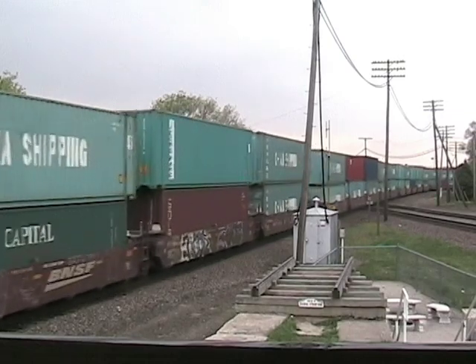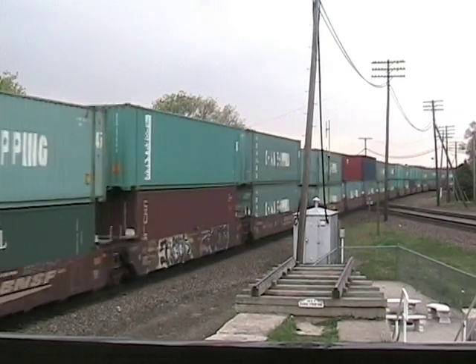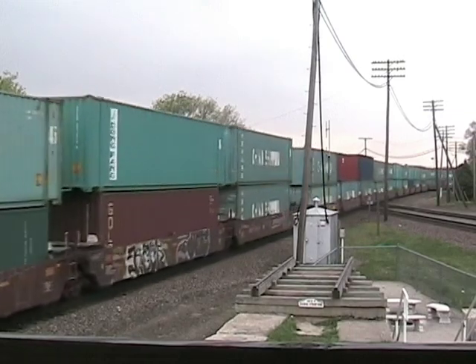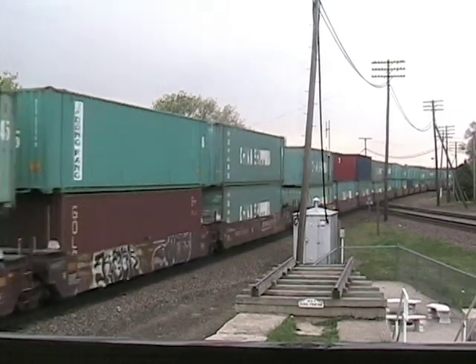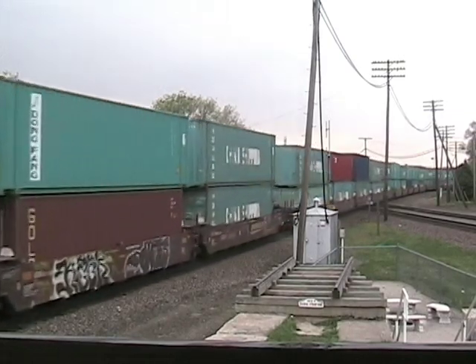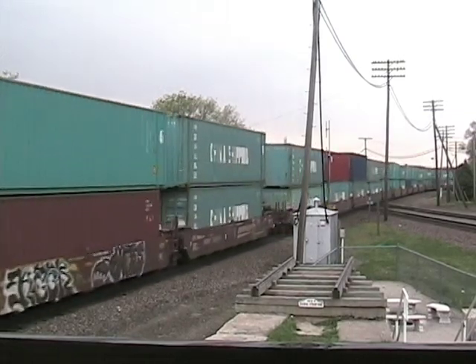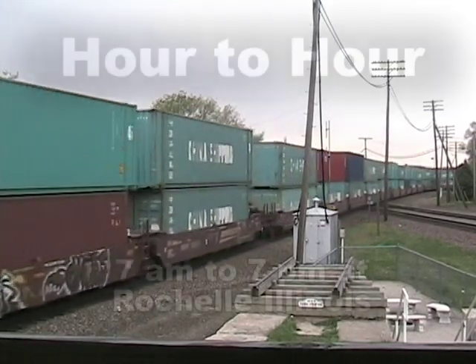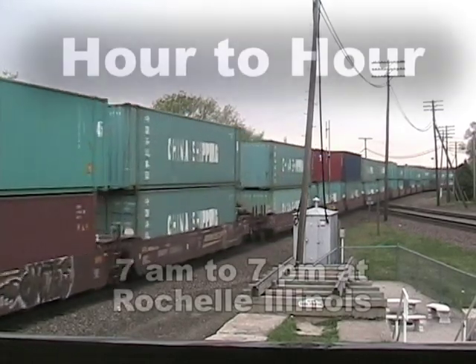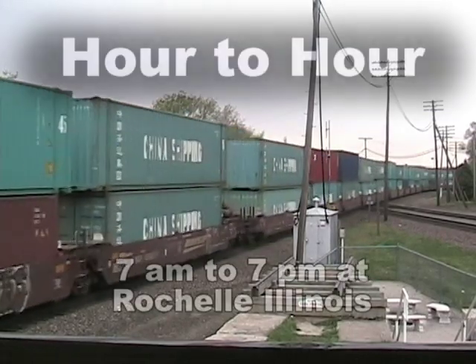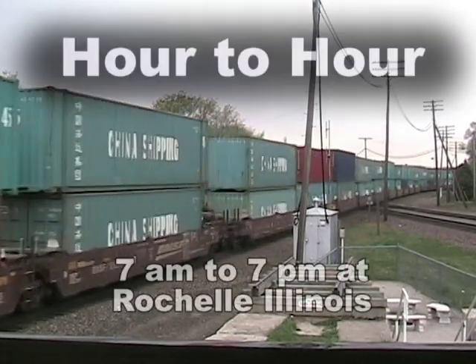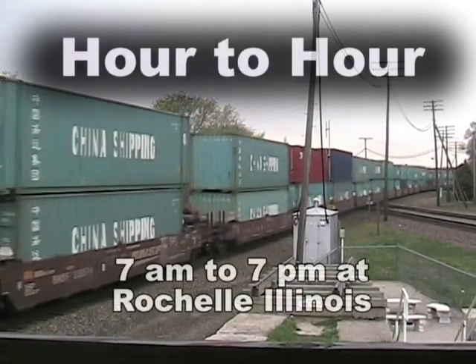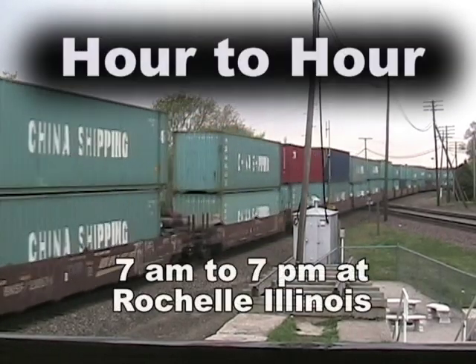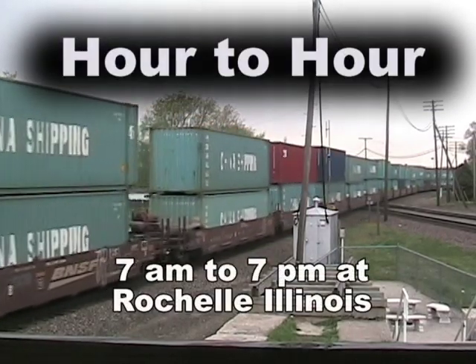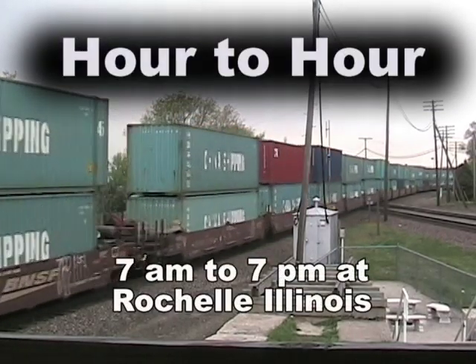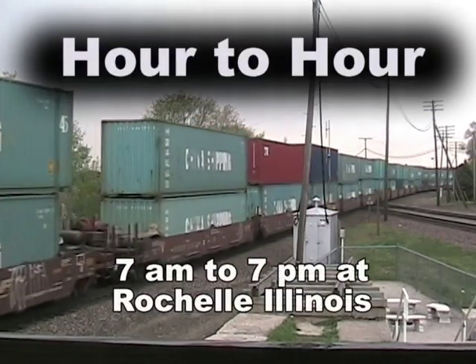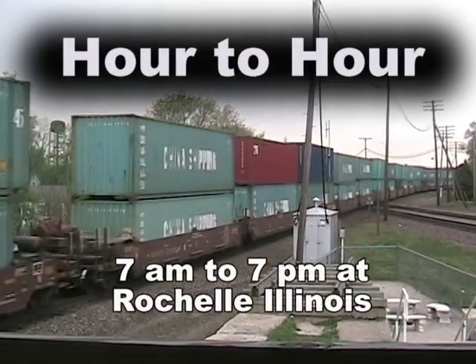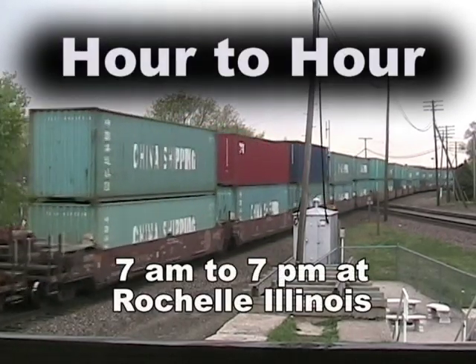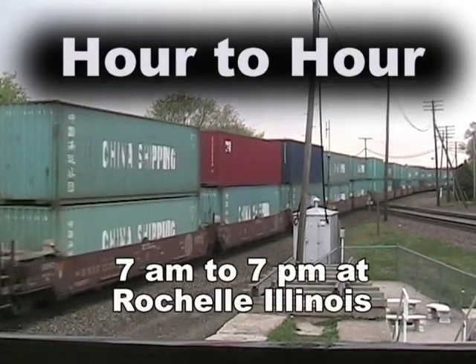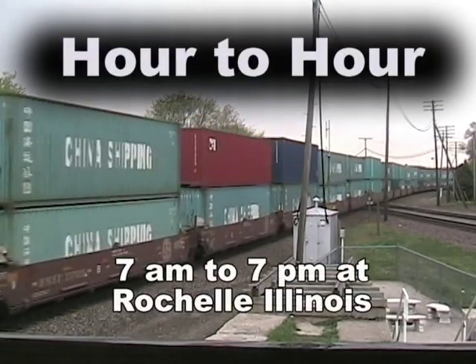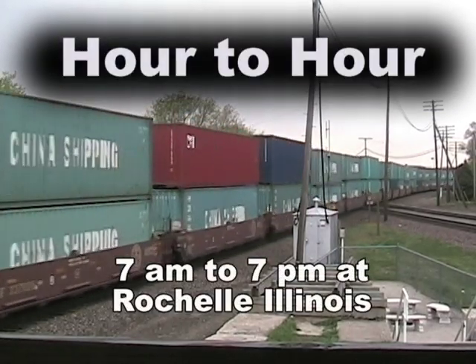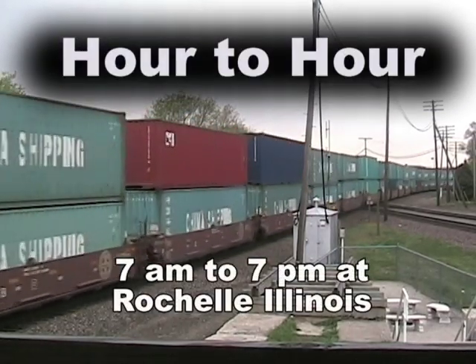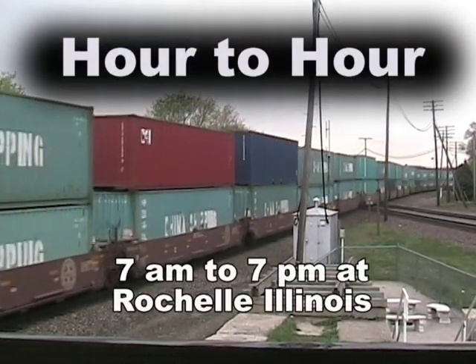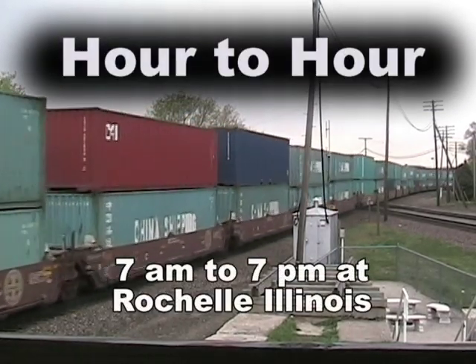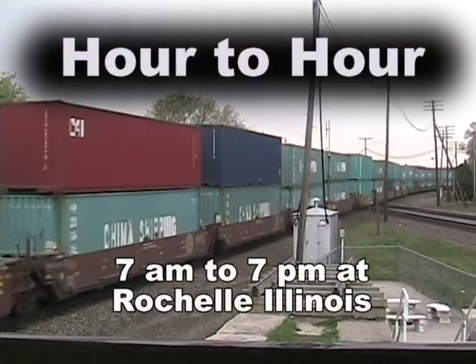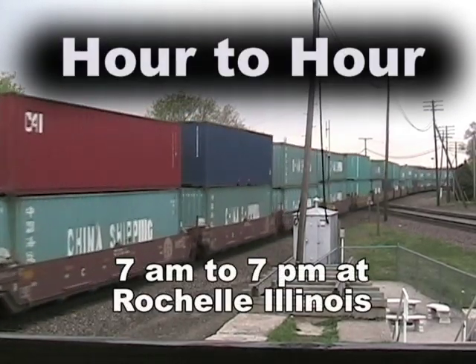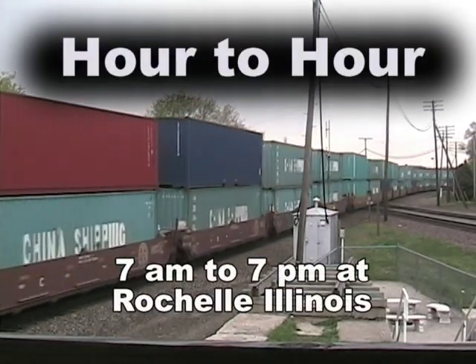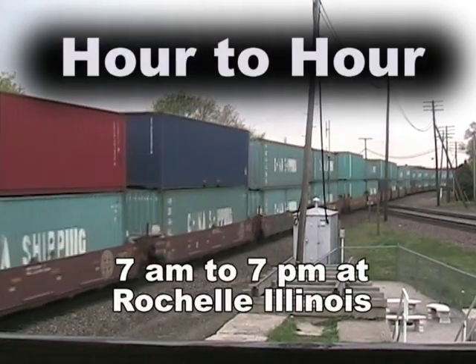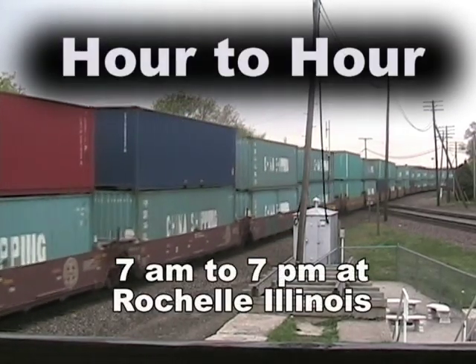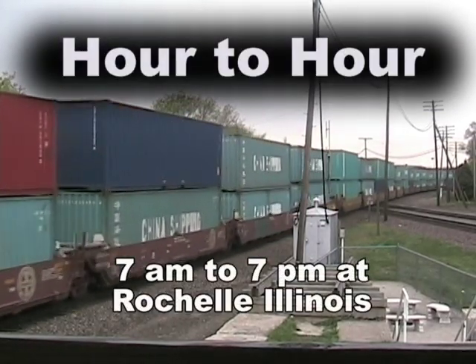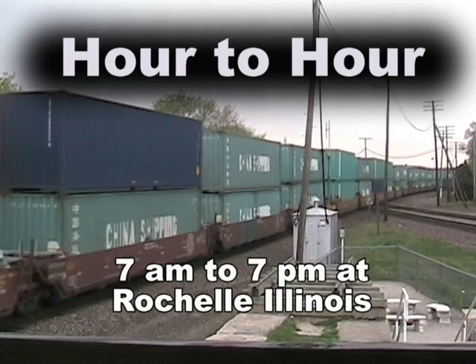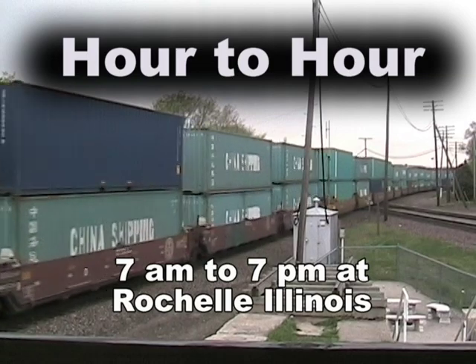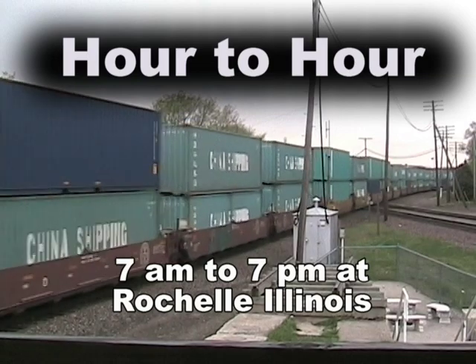Don't miss Hour to Hour, 7 a.m. to 7 p.m. at Rochelle, Illinois.